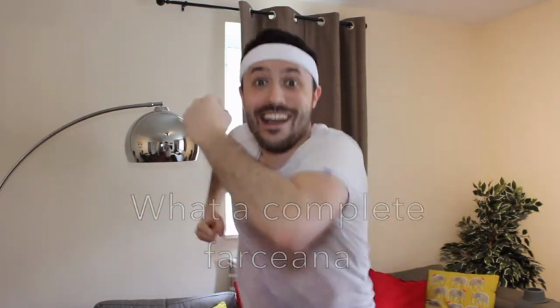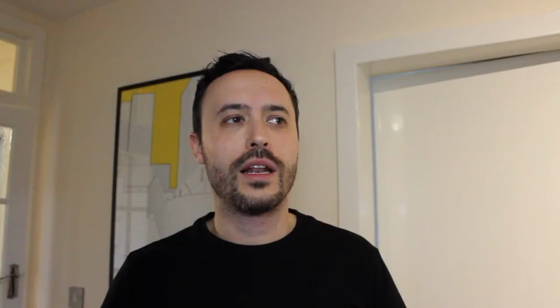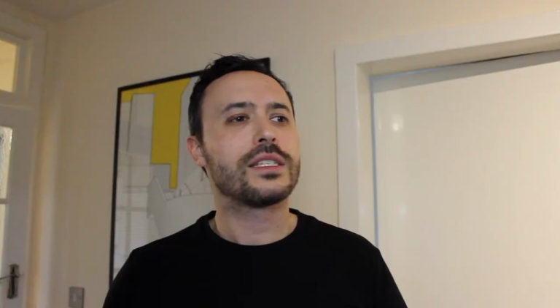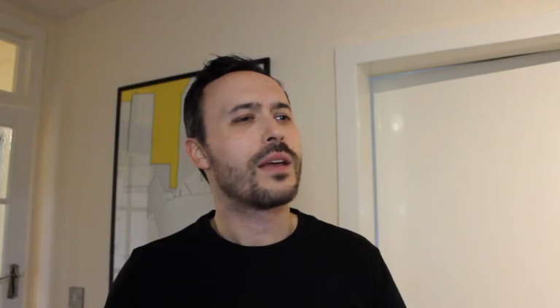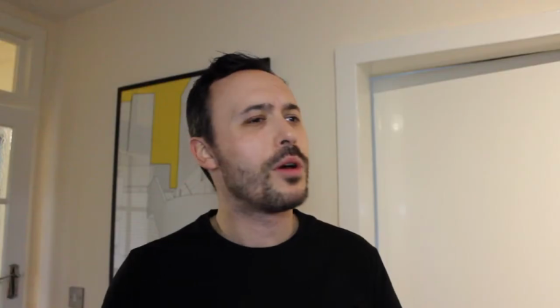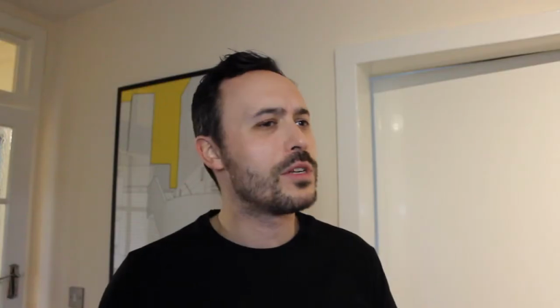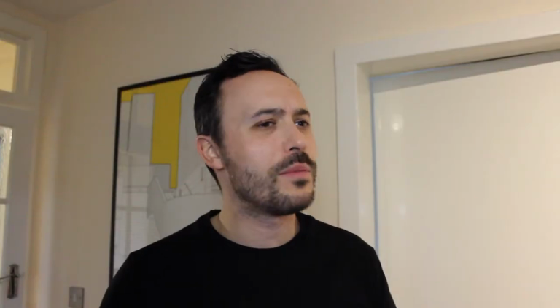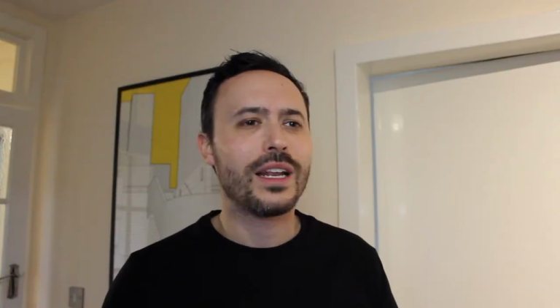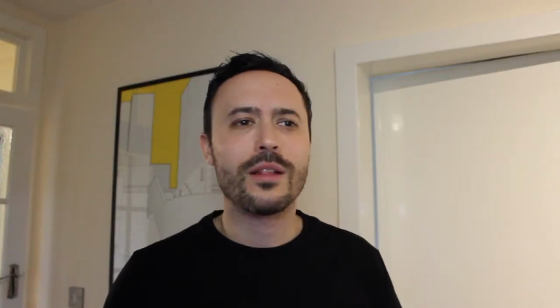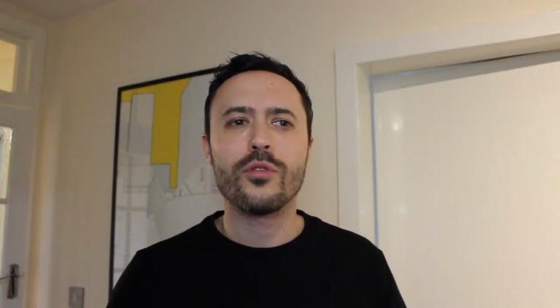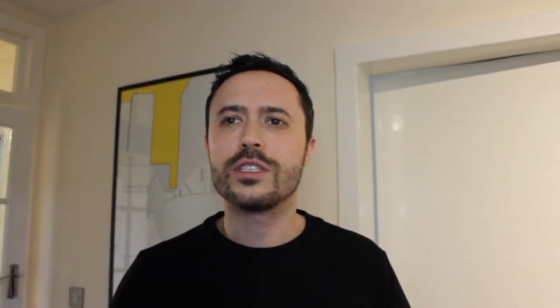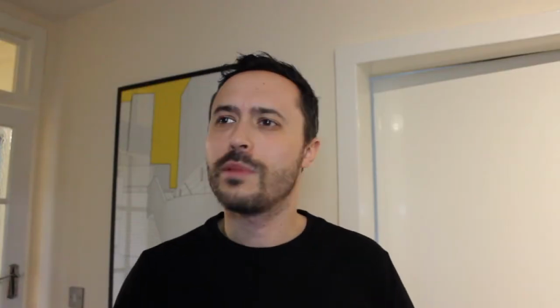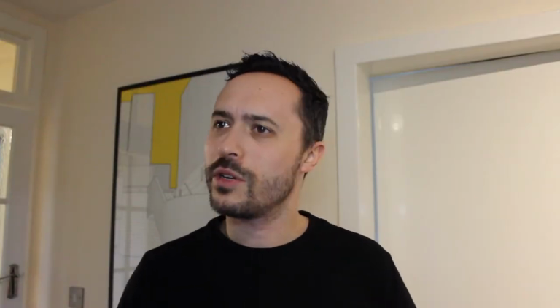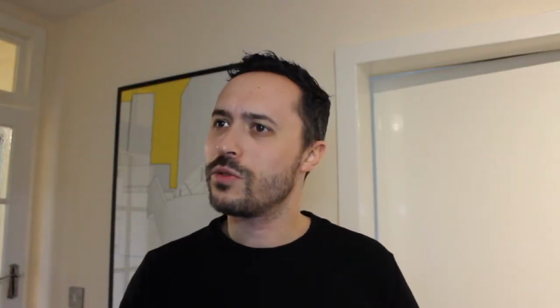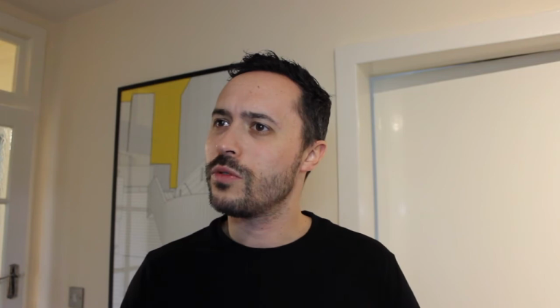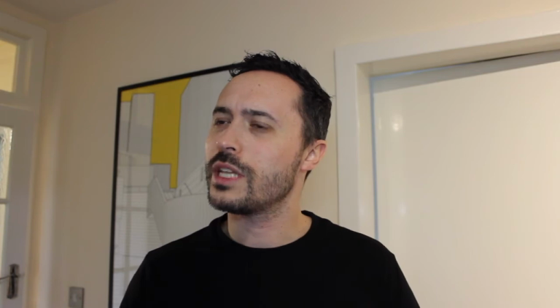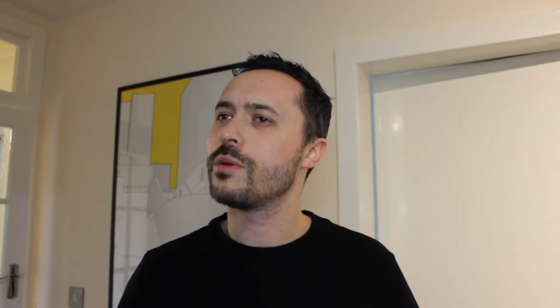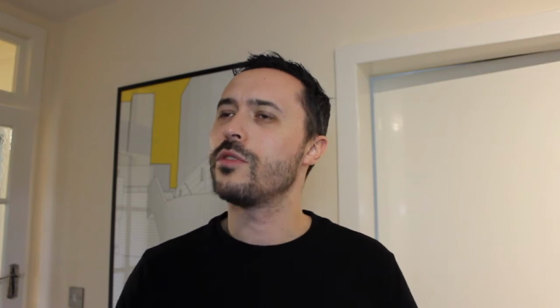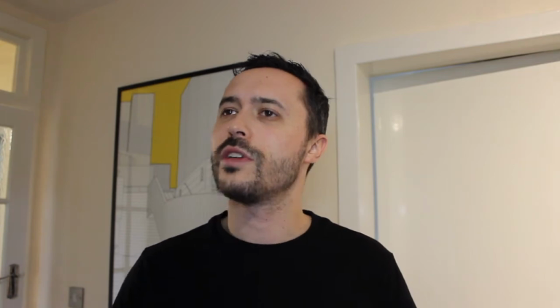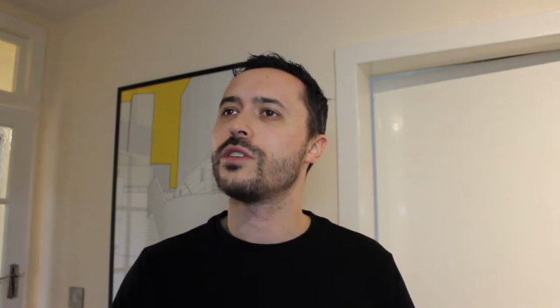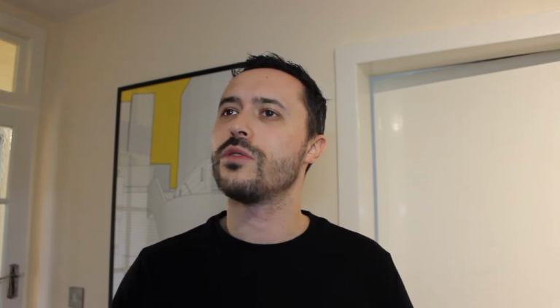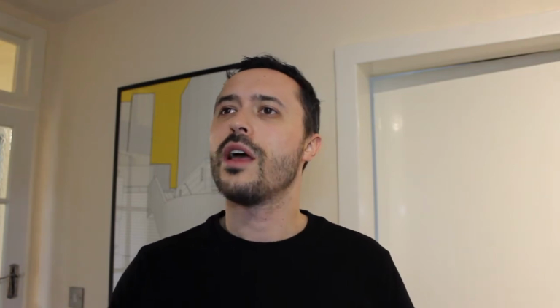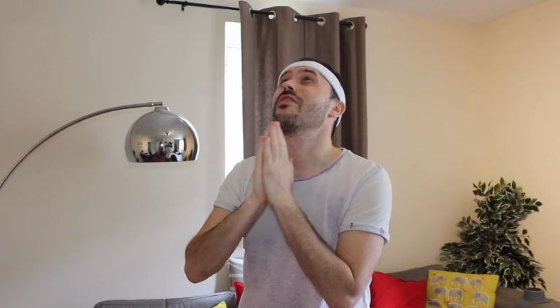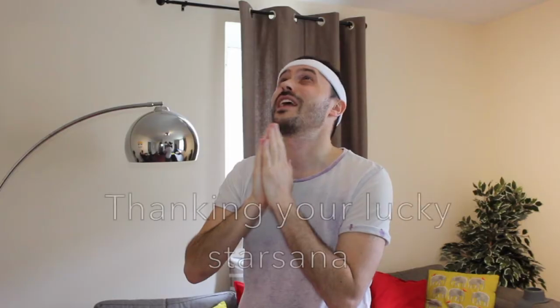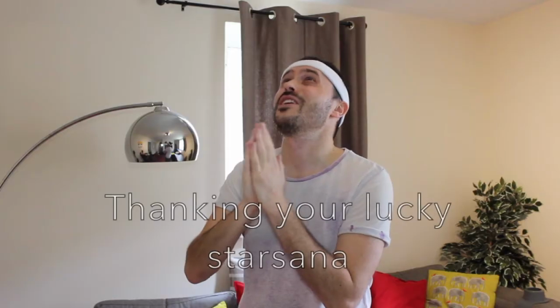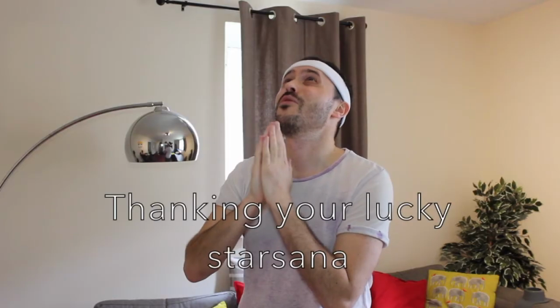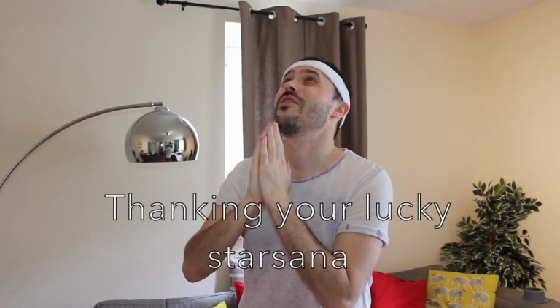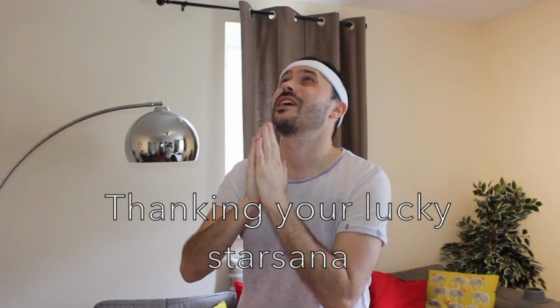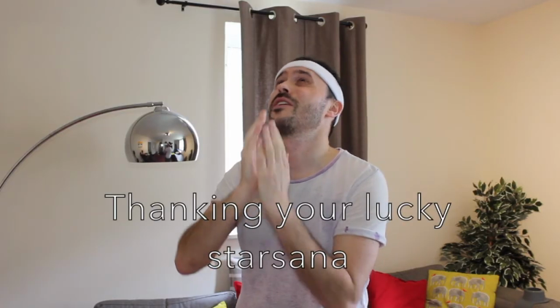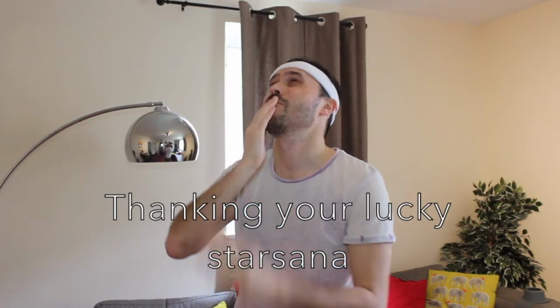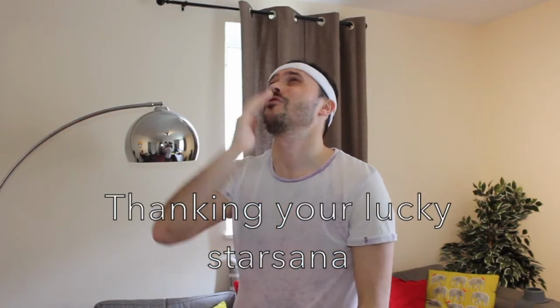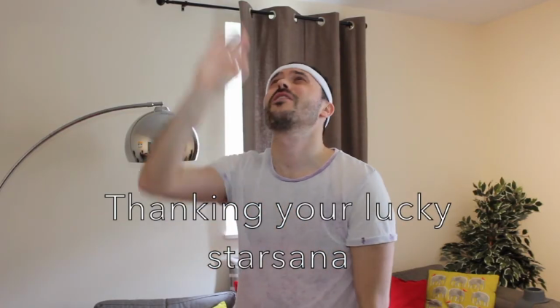Let's take a moment to be a little more spiritual as we move into thanking your lucky starsana.